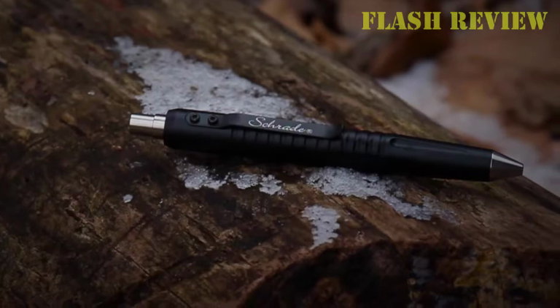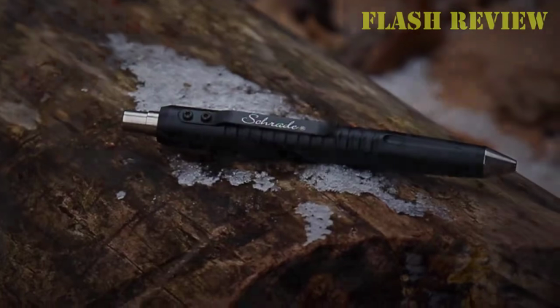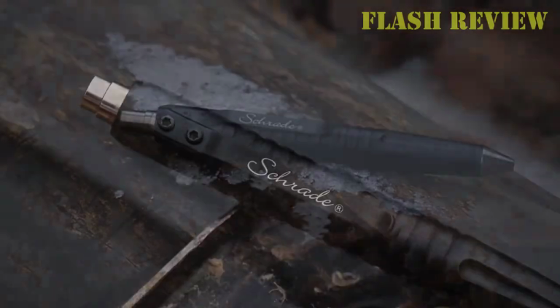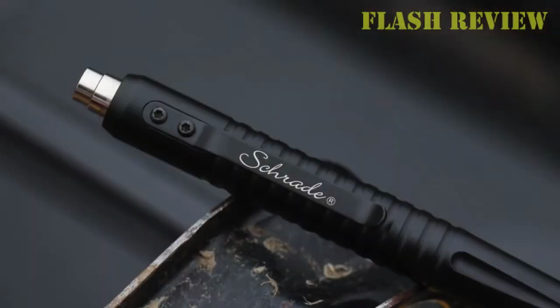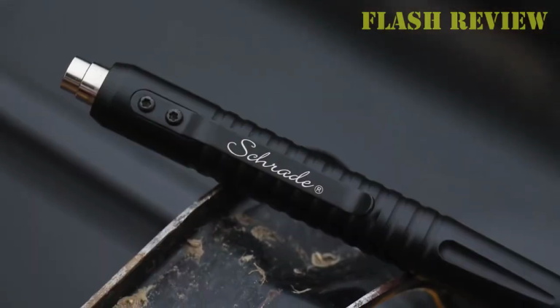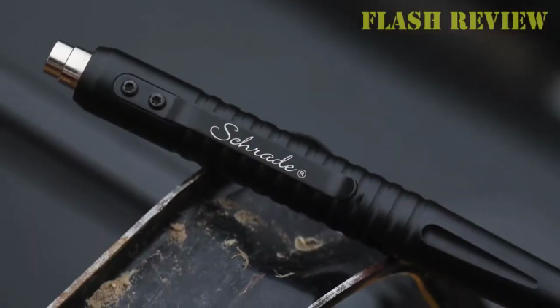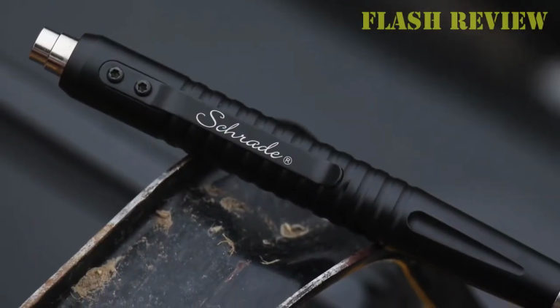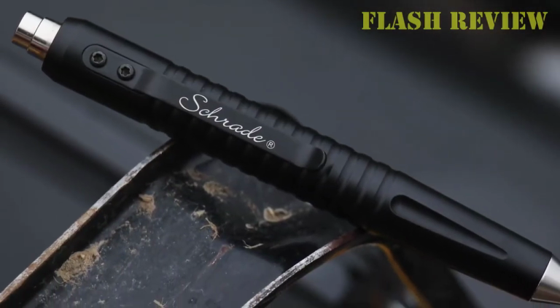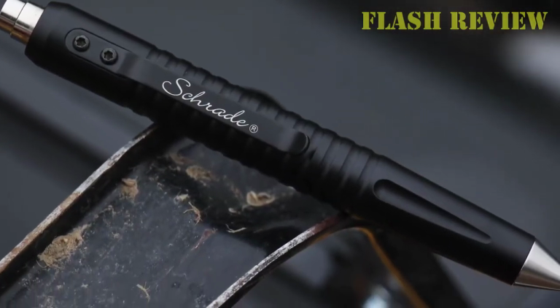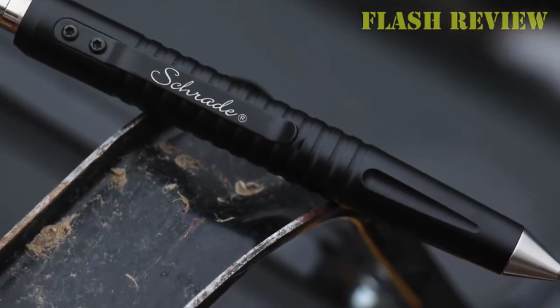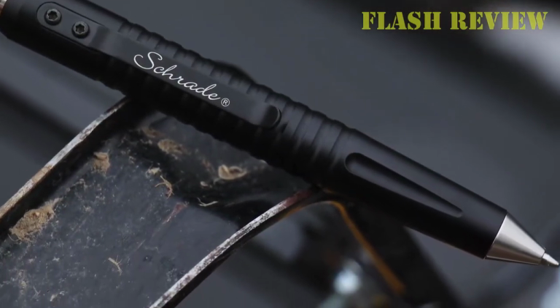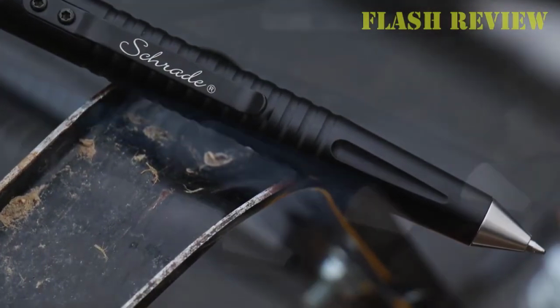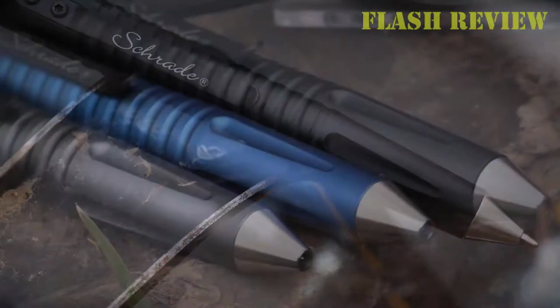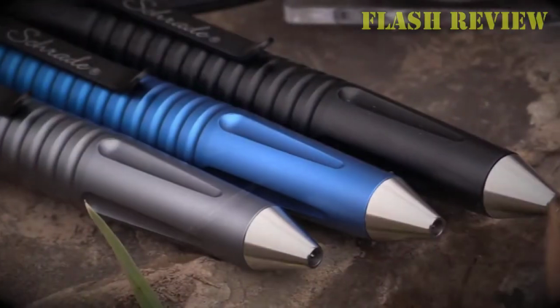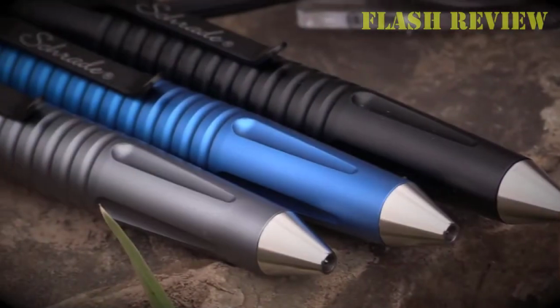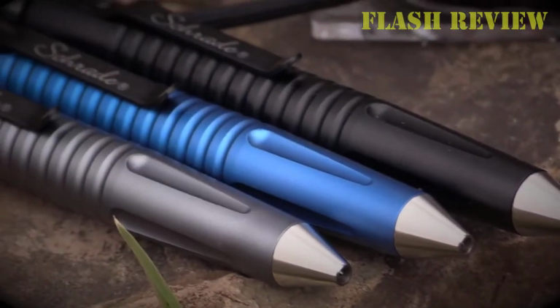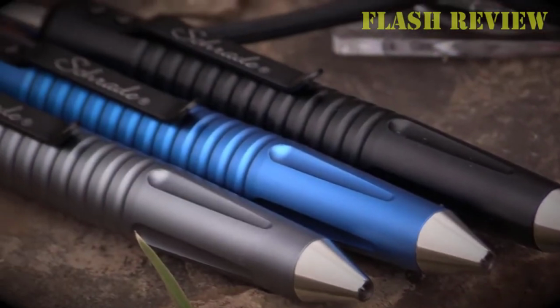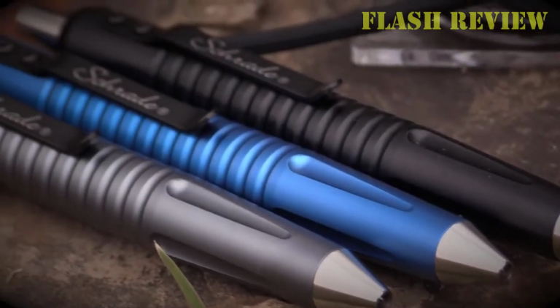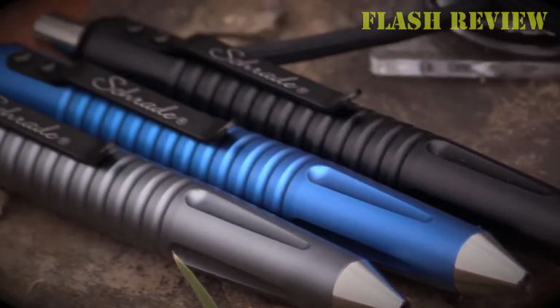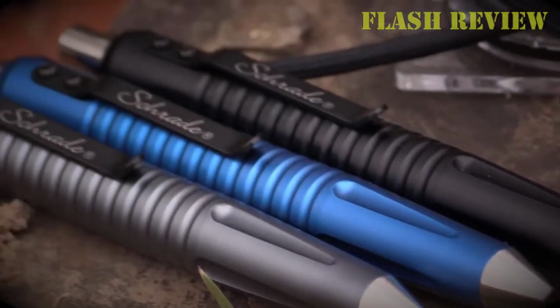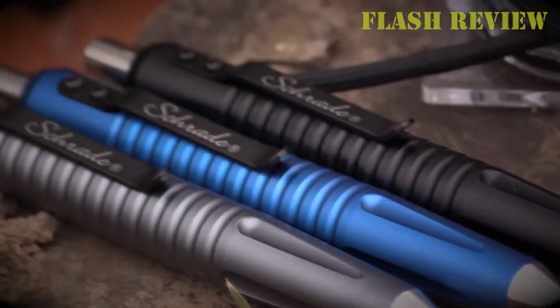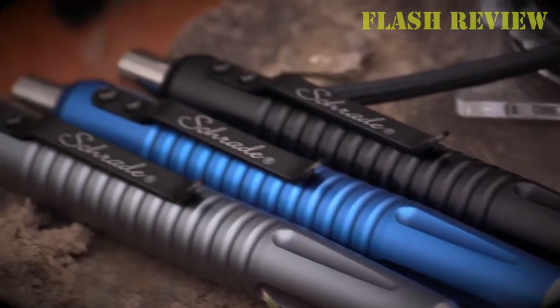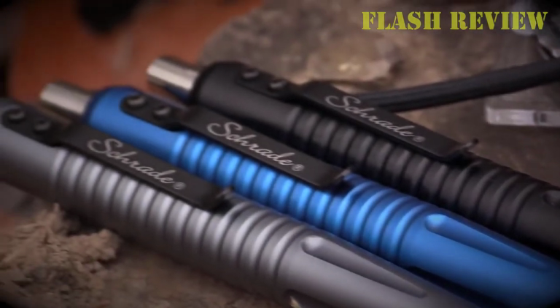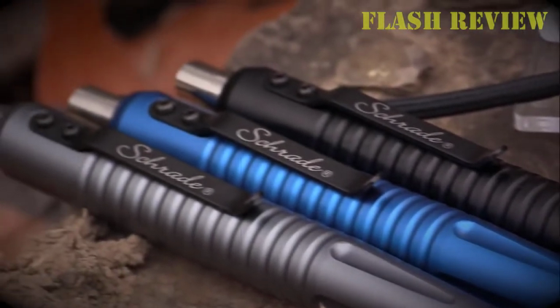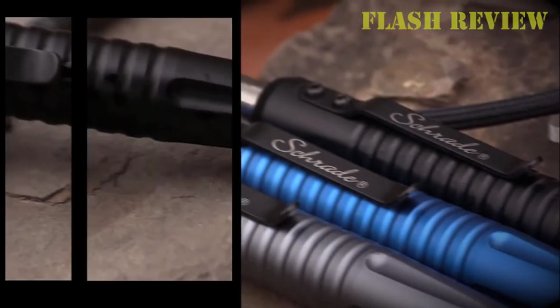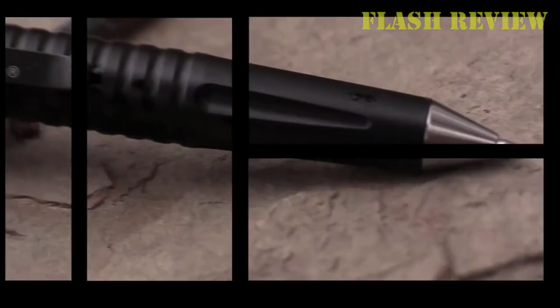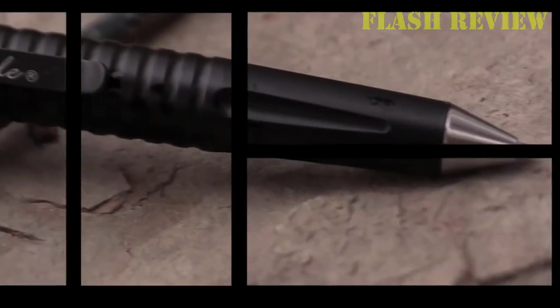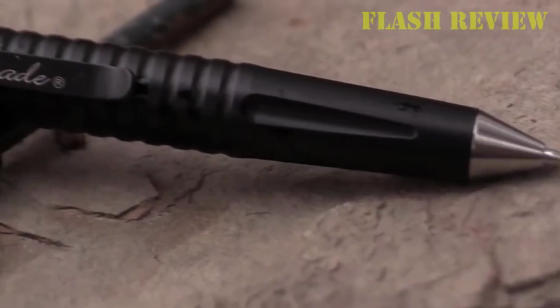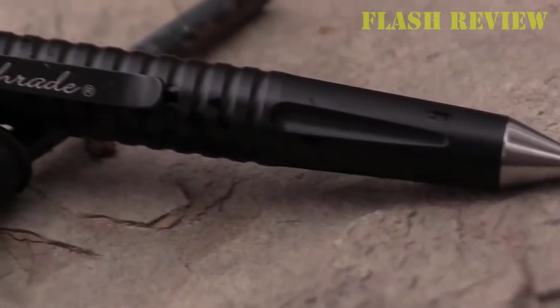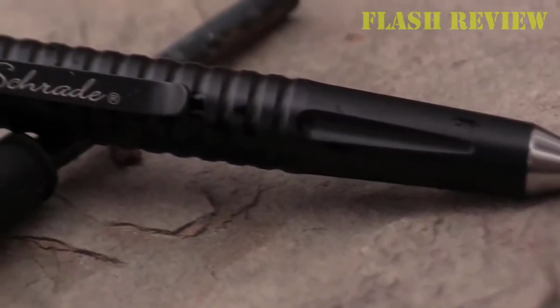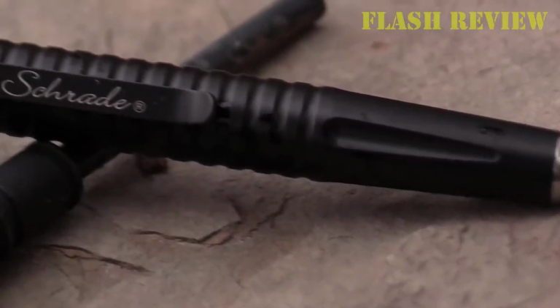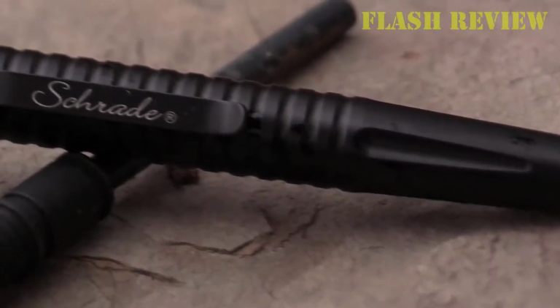Welcome back to my channel, Flash Review. Today, we will be talking about the Top 5 Best Tactical Pens in 2022.